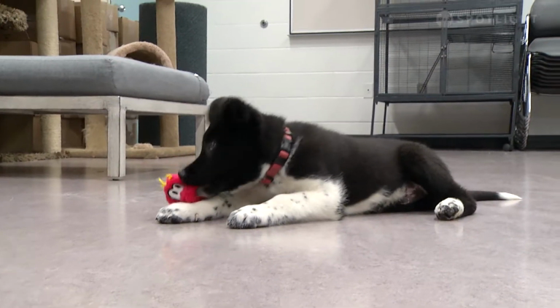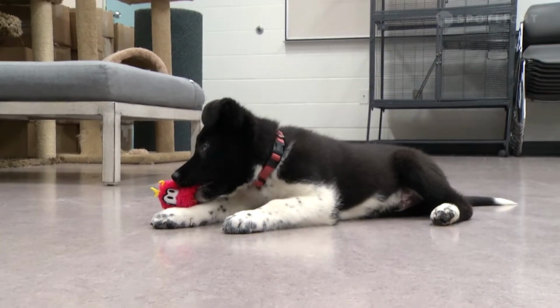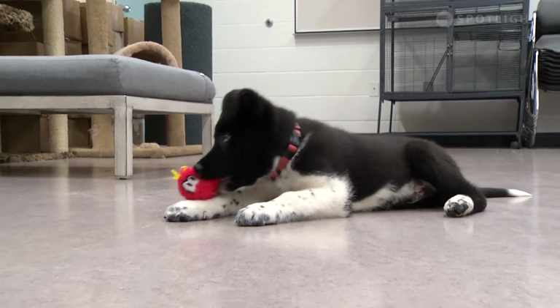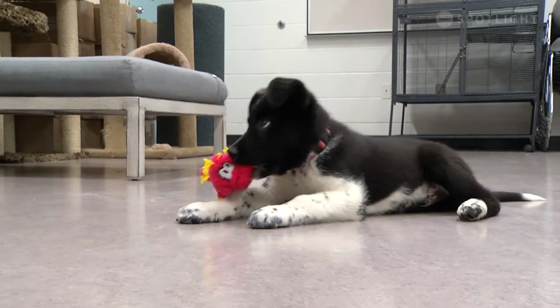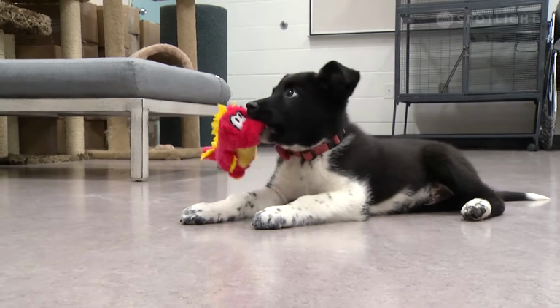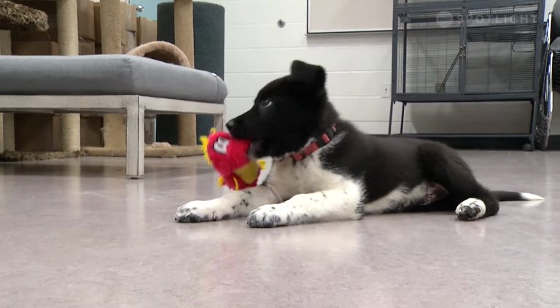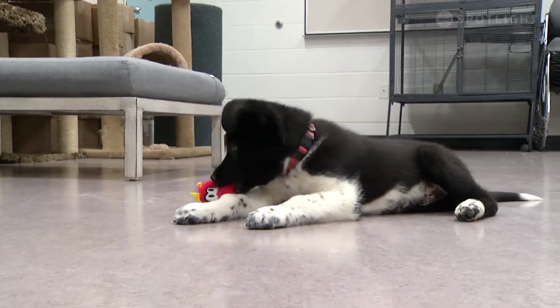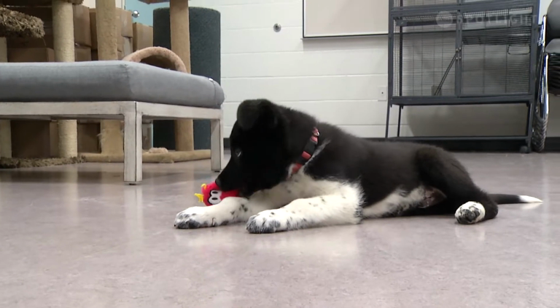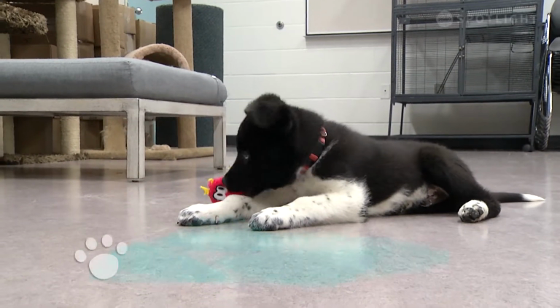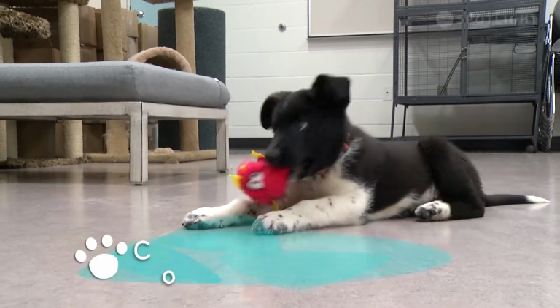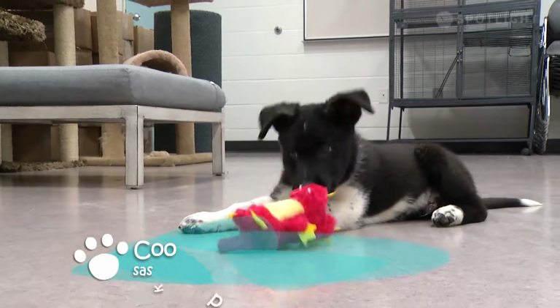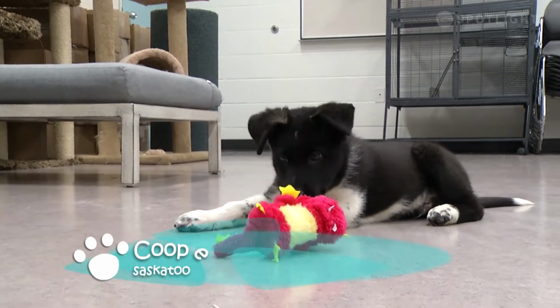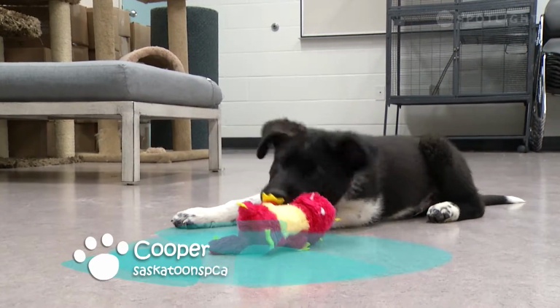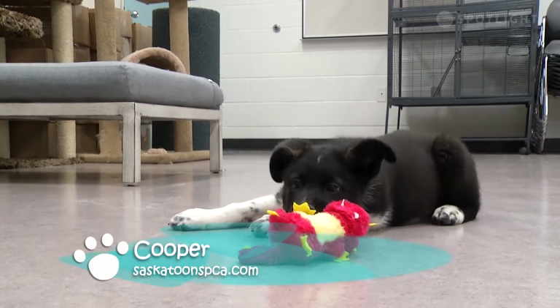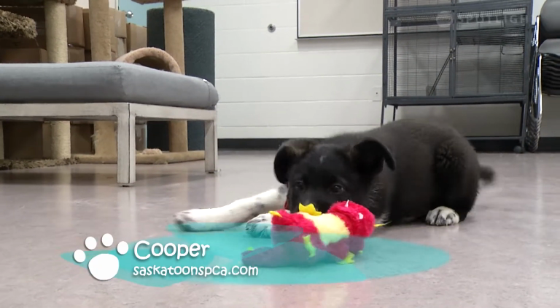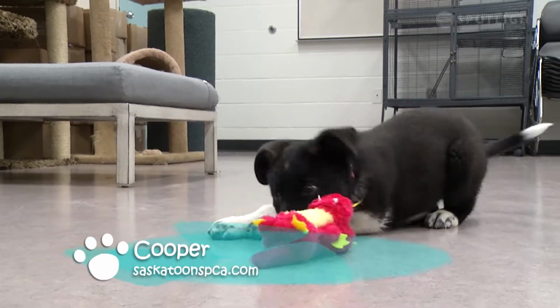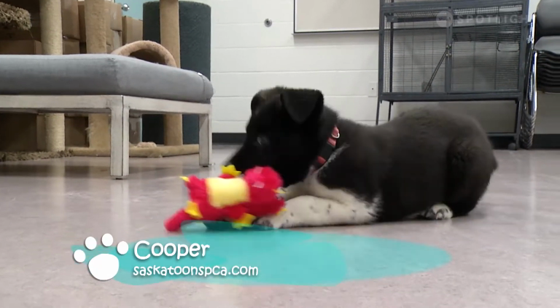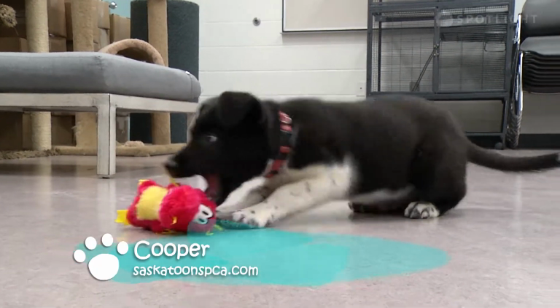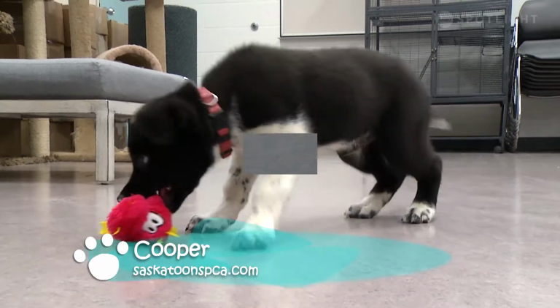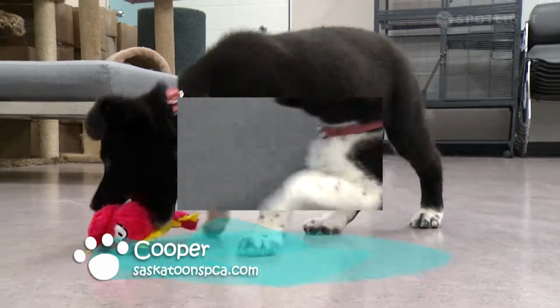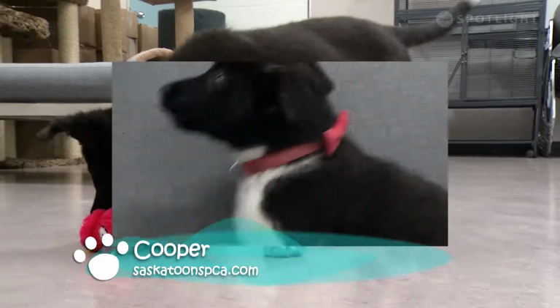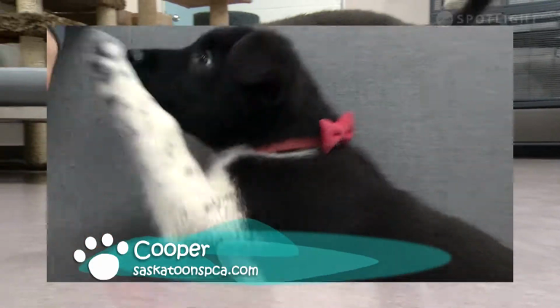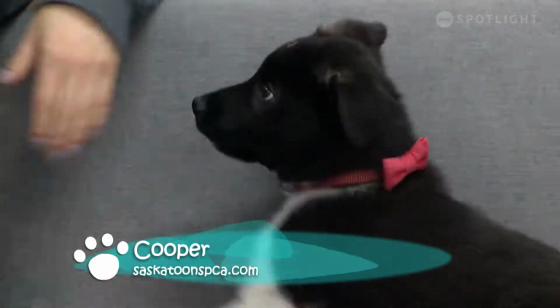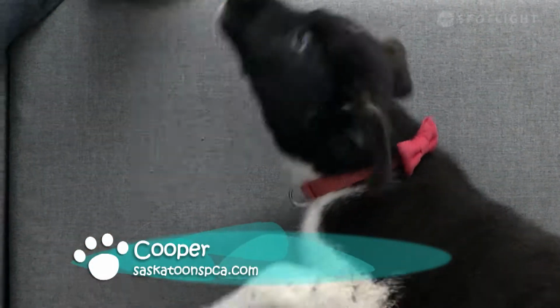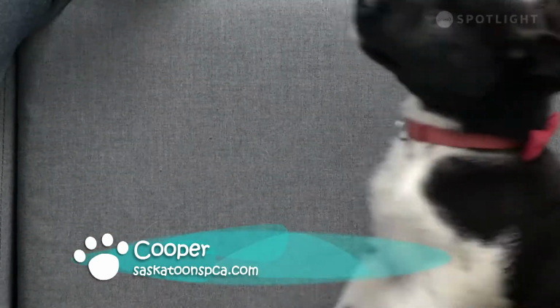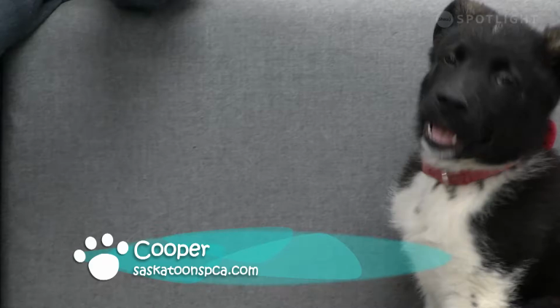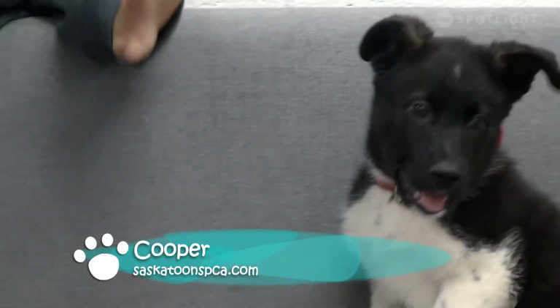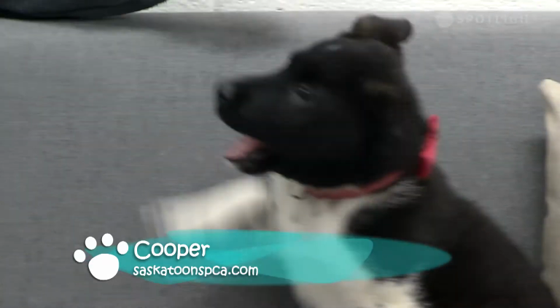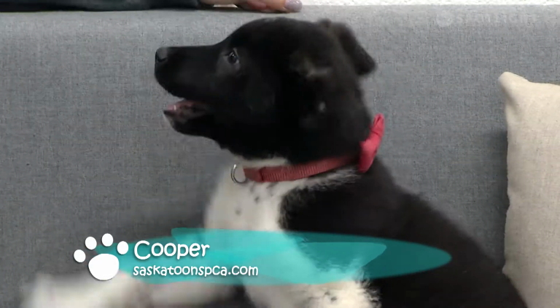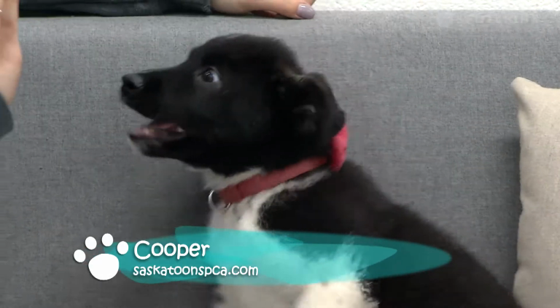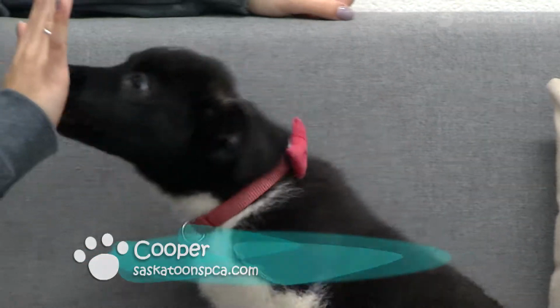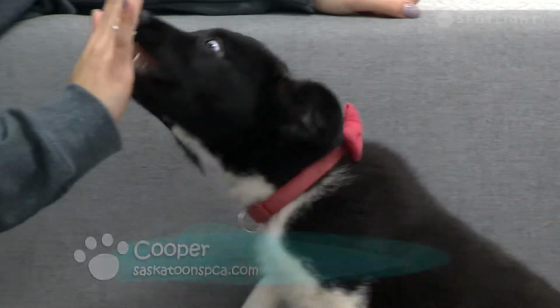Our second guest this week is little Cooper. Cooper is about three months old. He's a lovely male Akita mix.